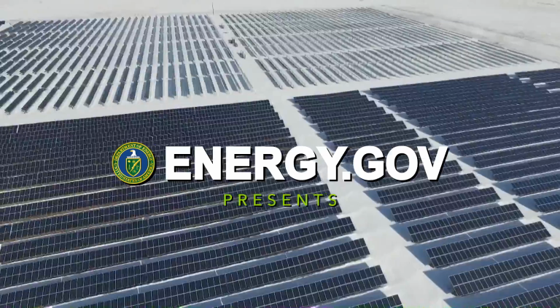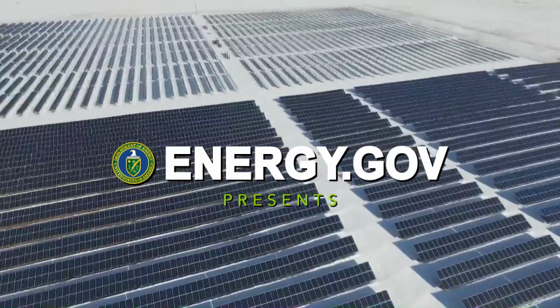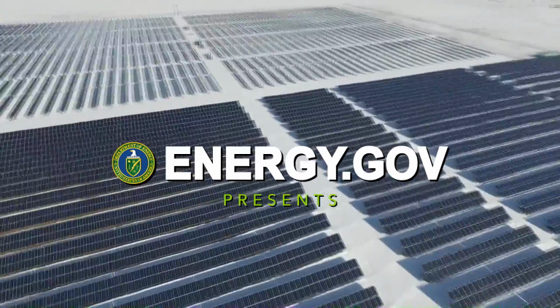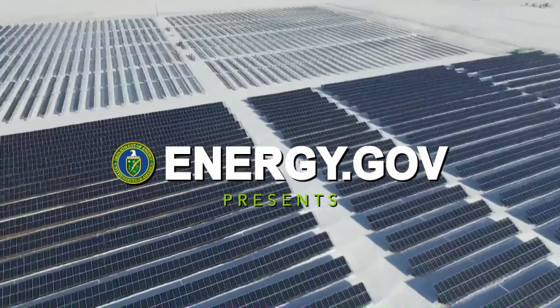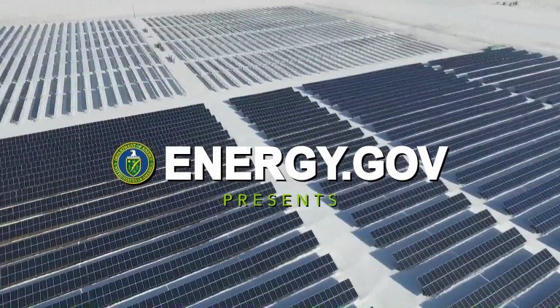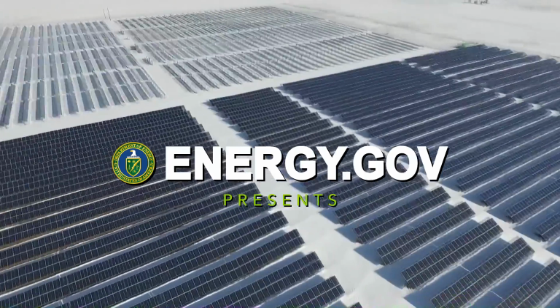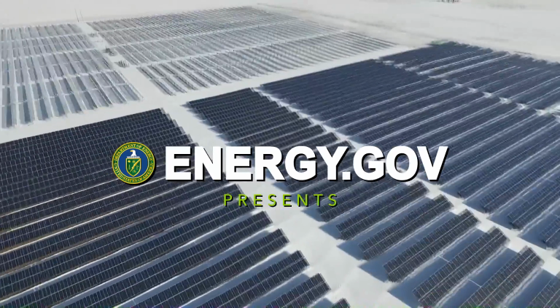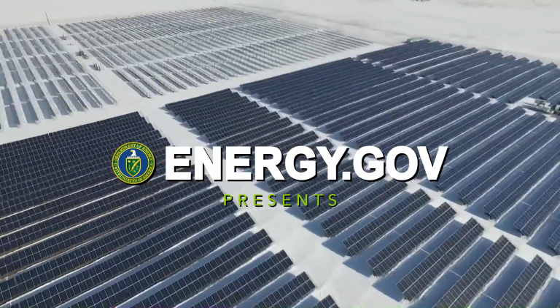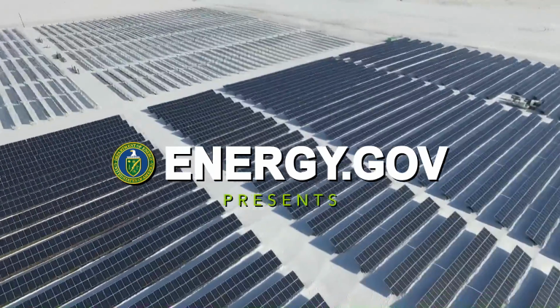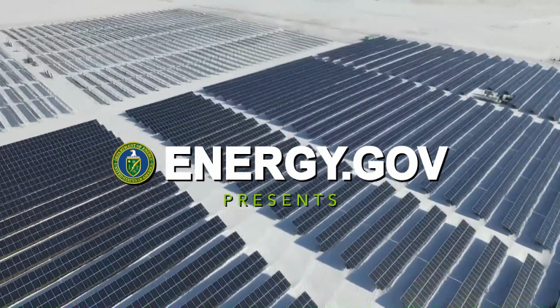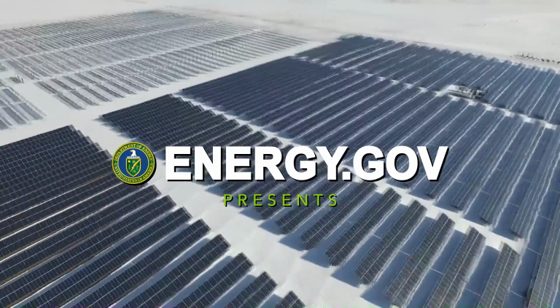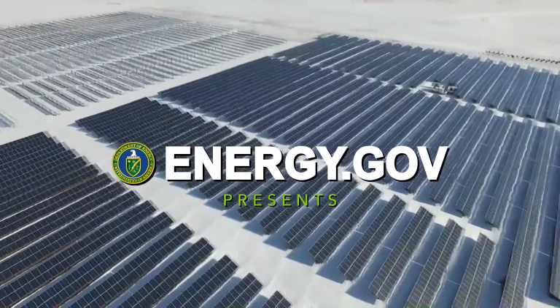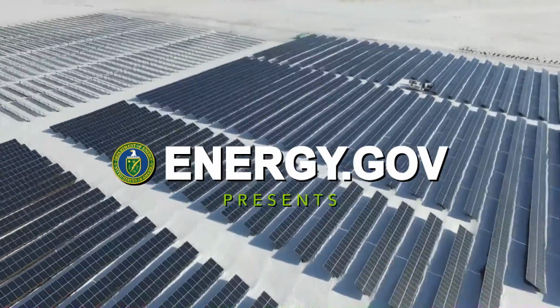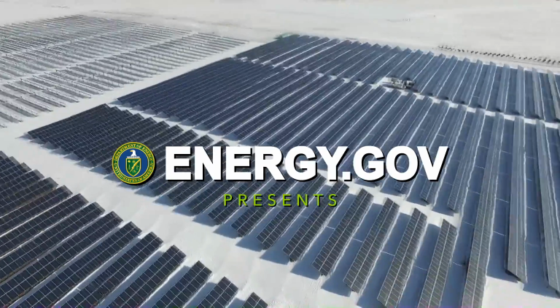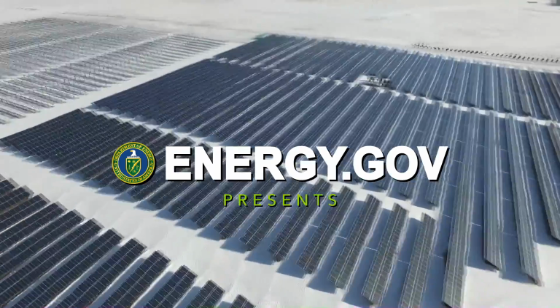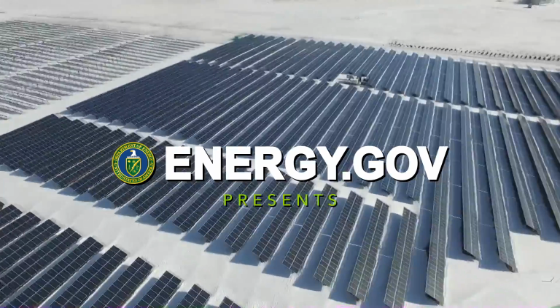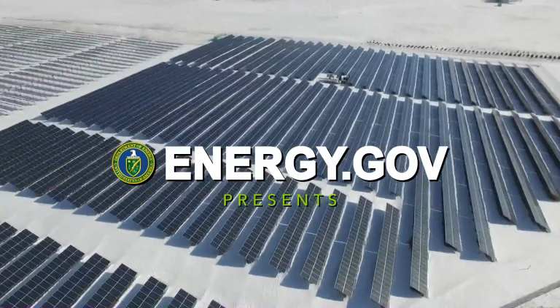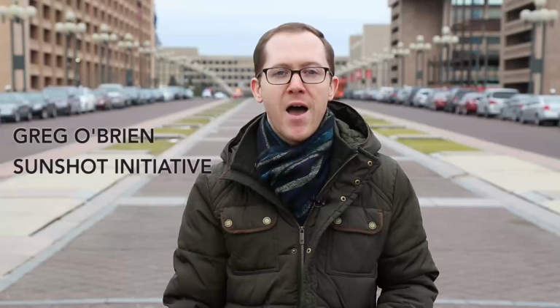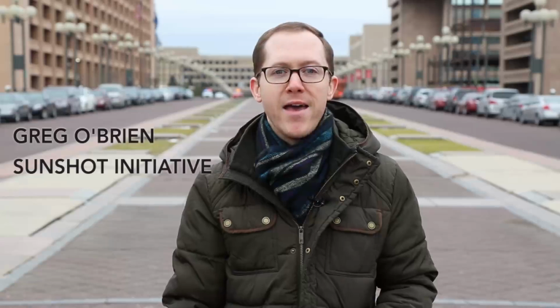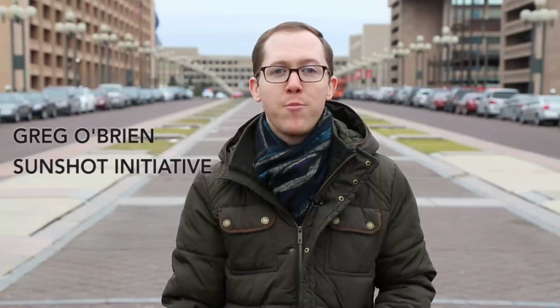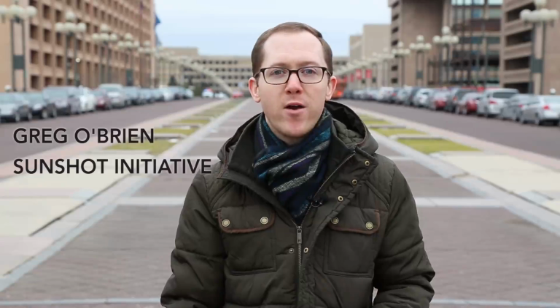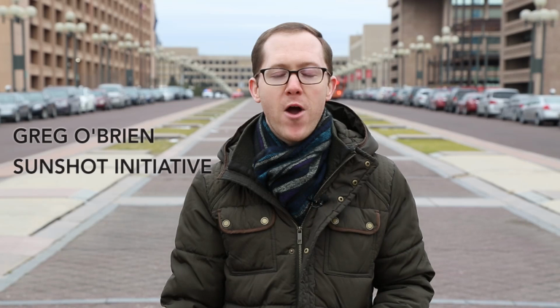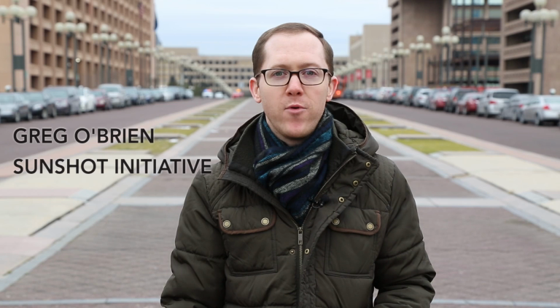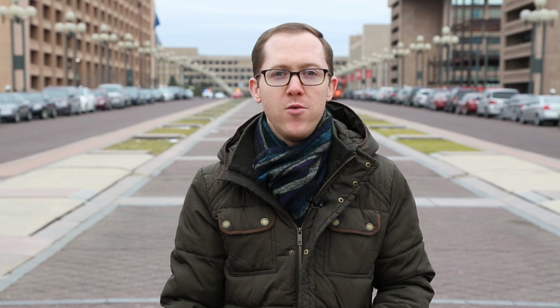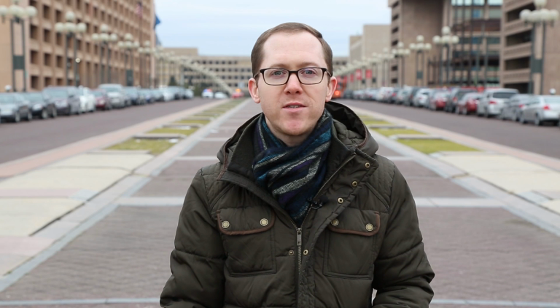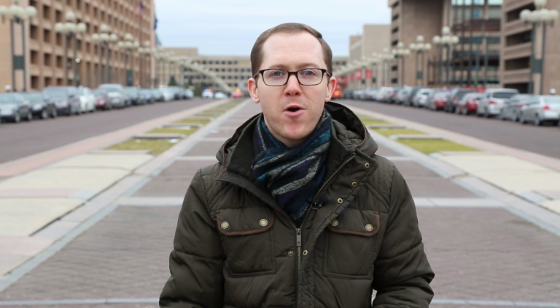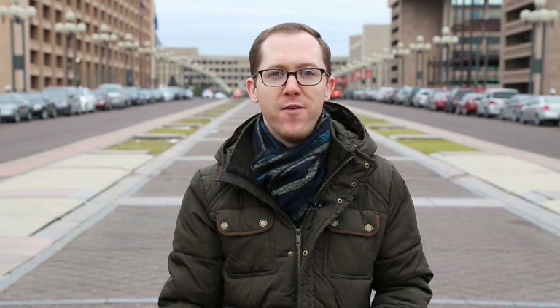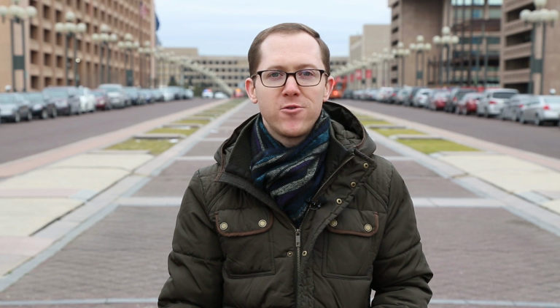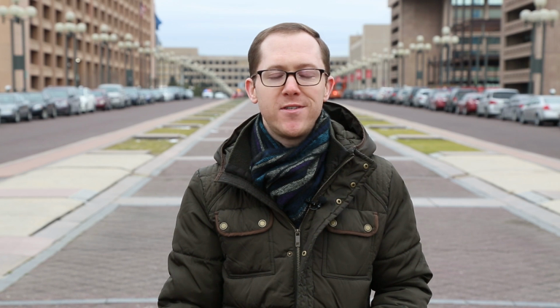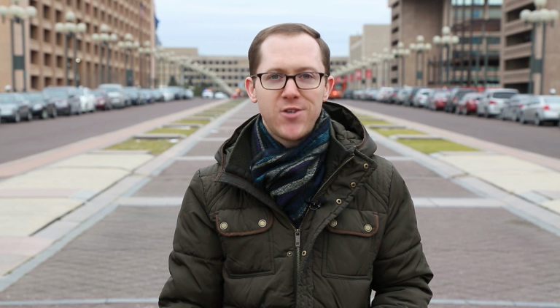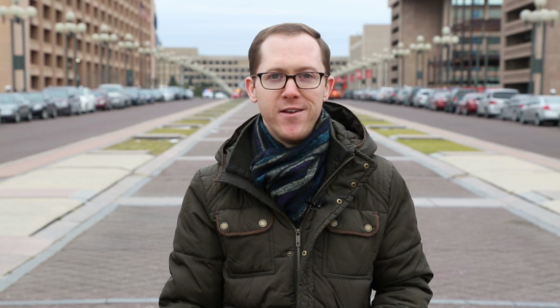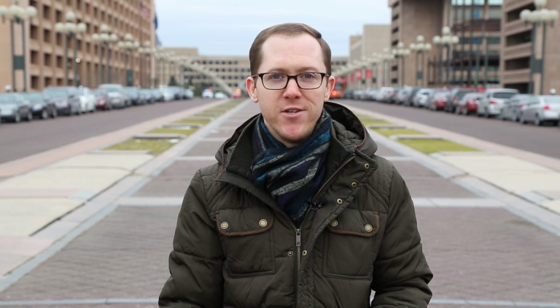If you thought solar panels were only useful during warm seasons, think again. Hi, I'm Greg O'Brien with the U.S. Department of Energy's SunShot Initiative.